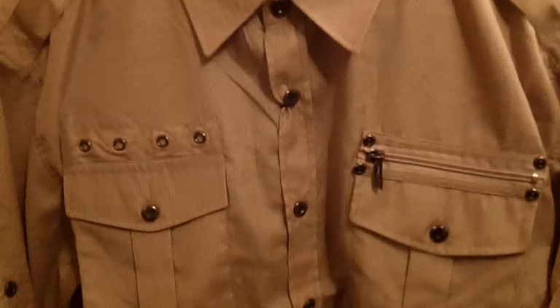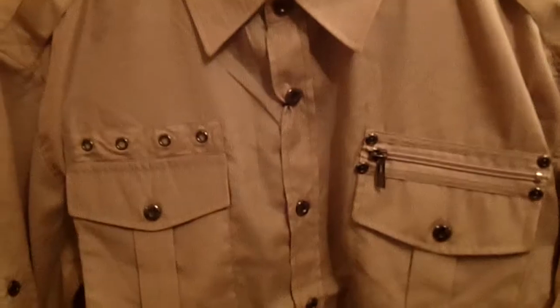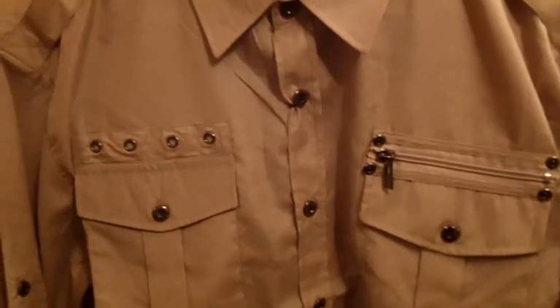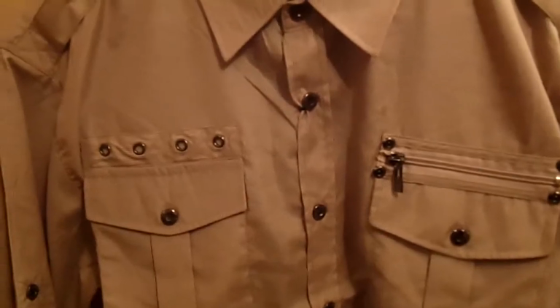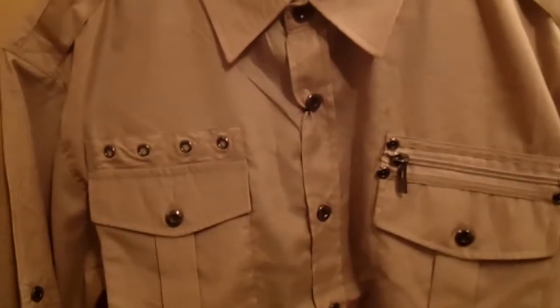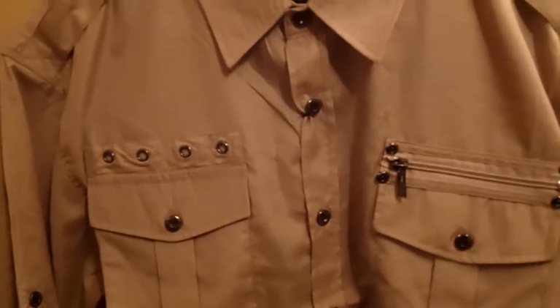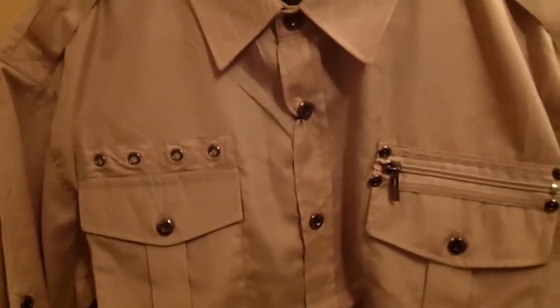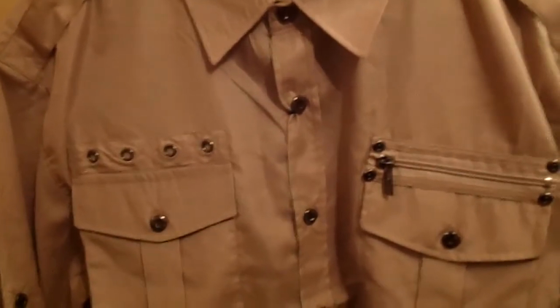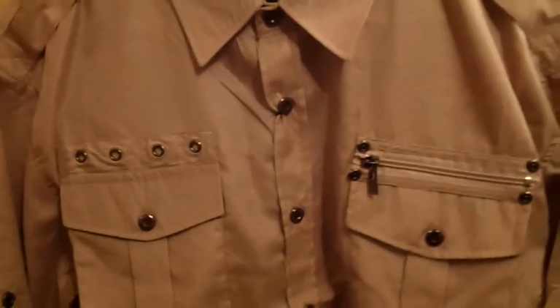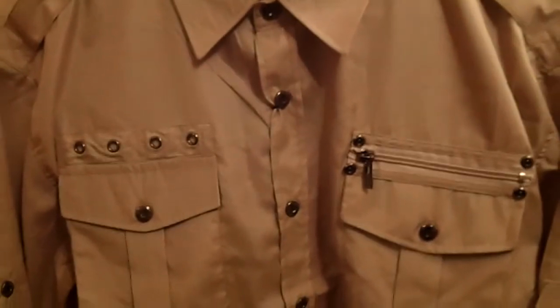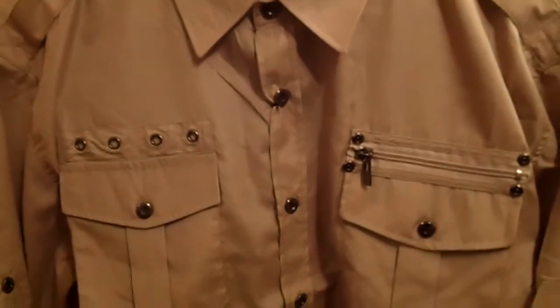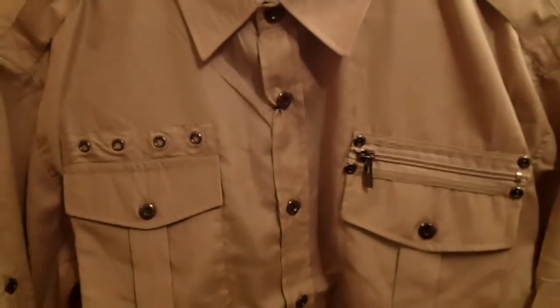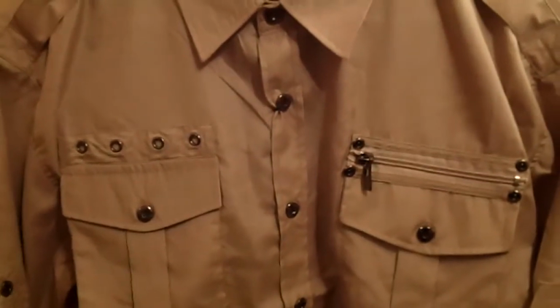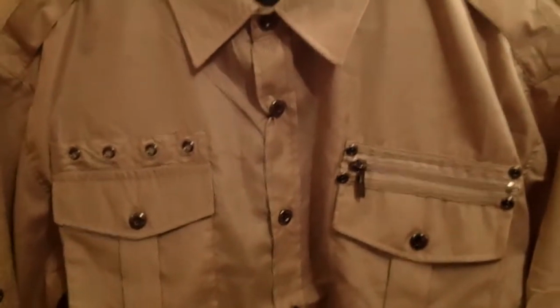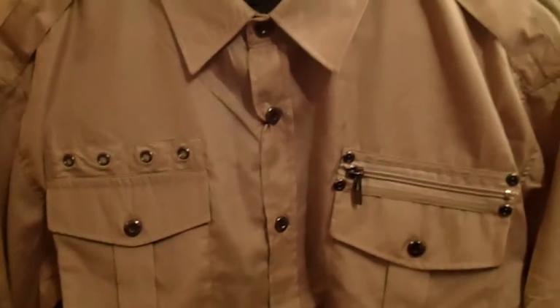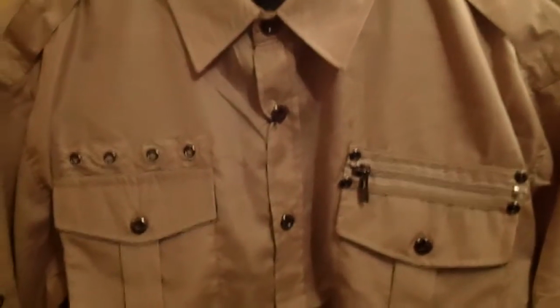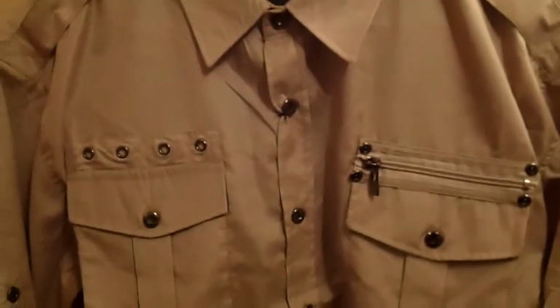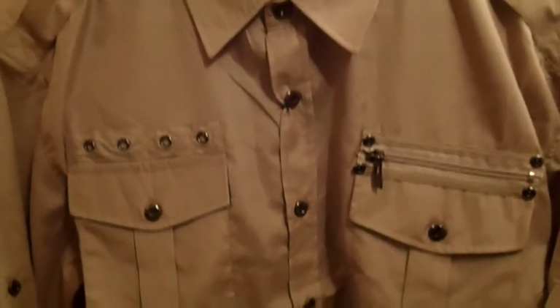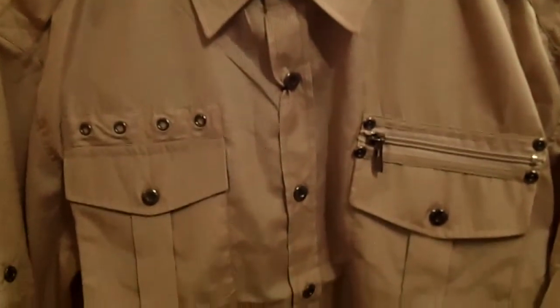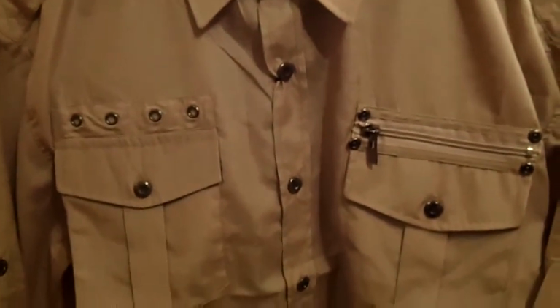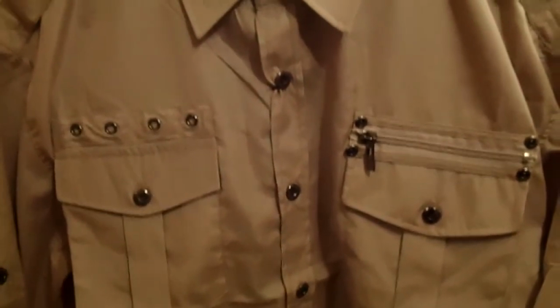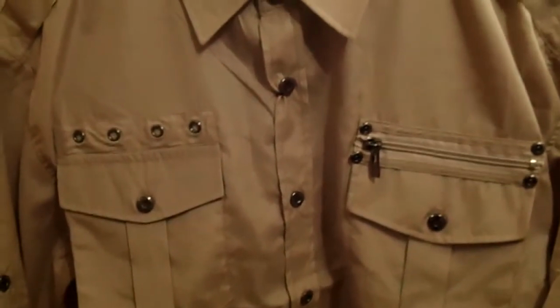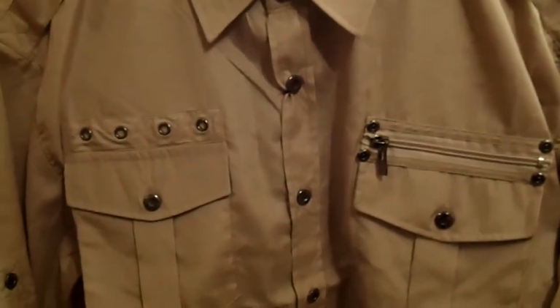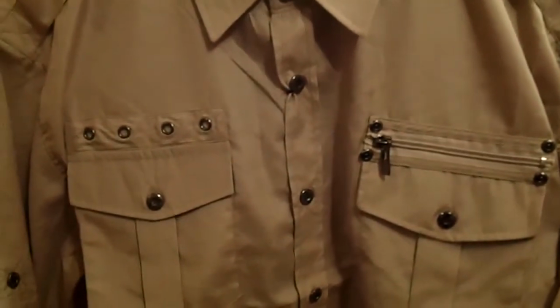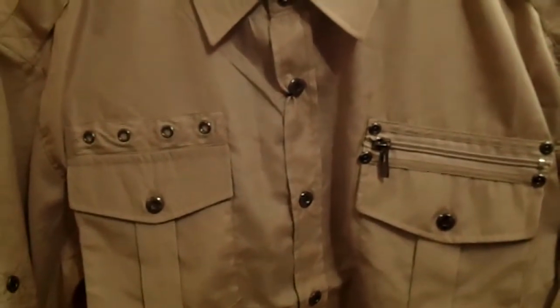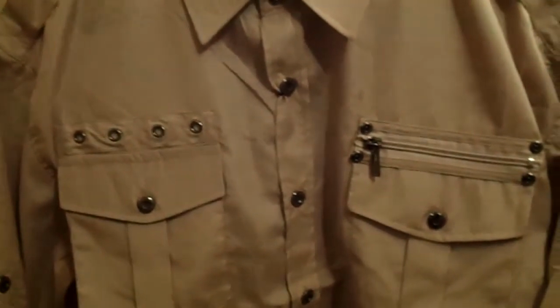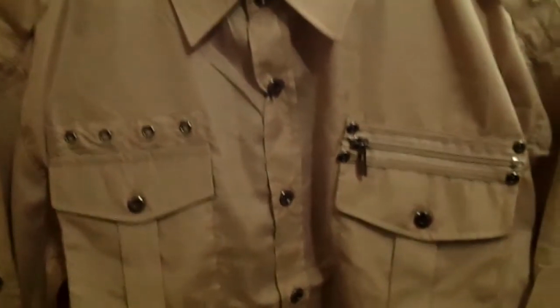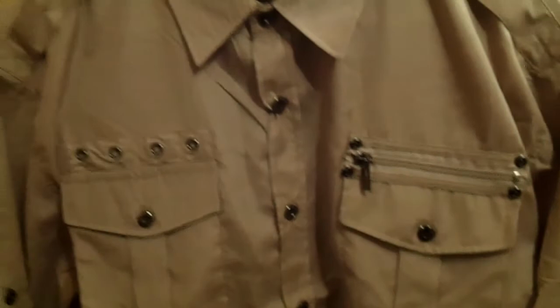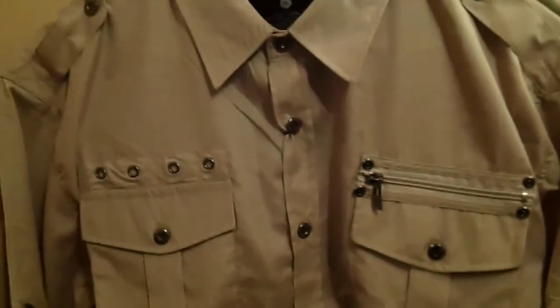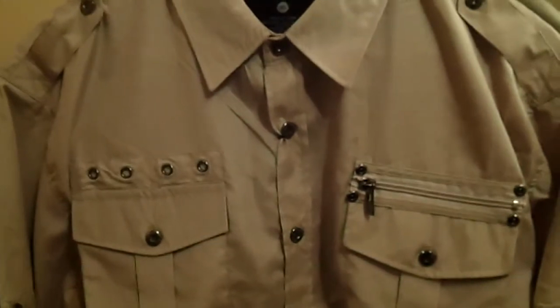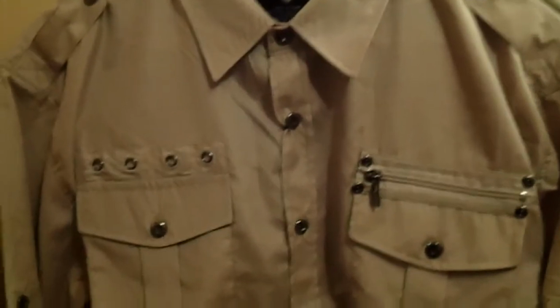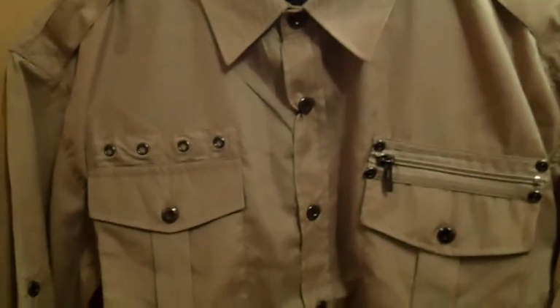Hello and welcome to Selling Clothes. Right now you're viewing a new man's shirt by Maharu.